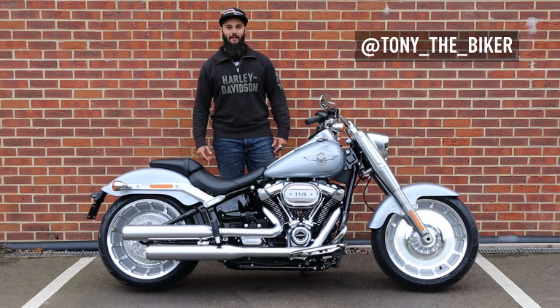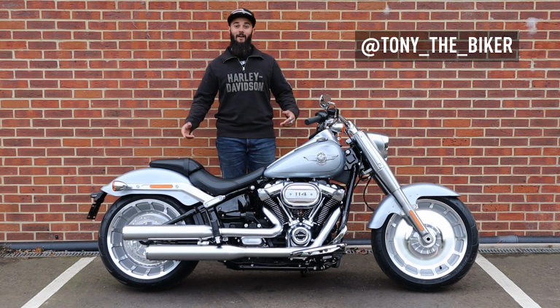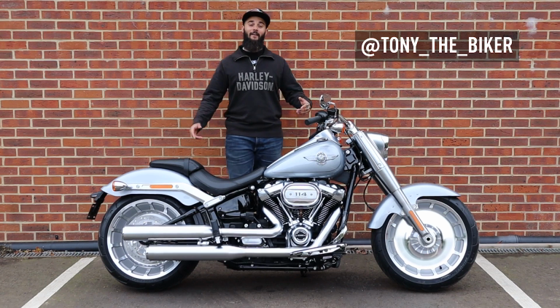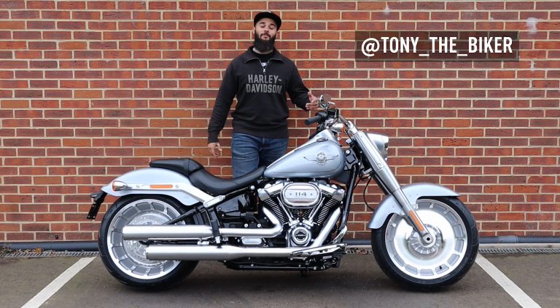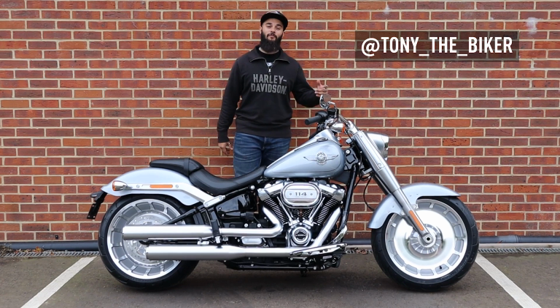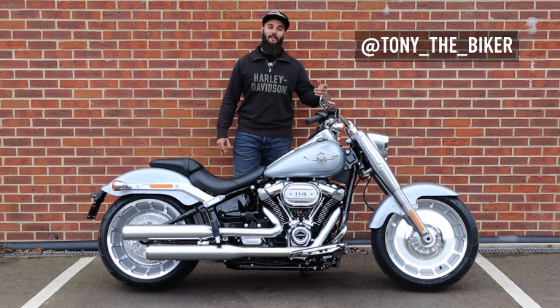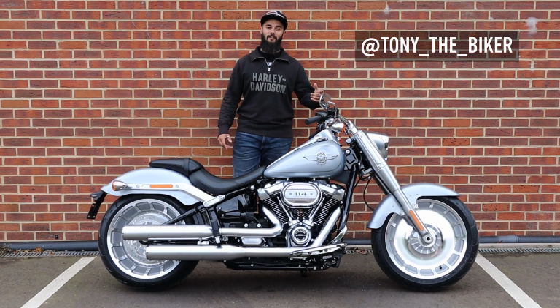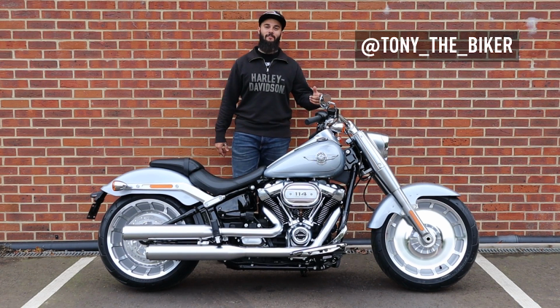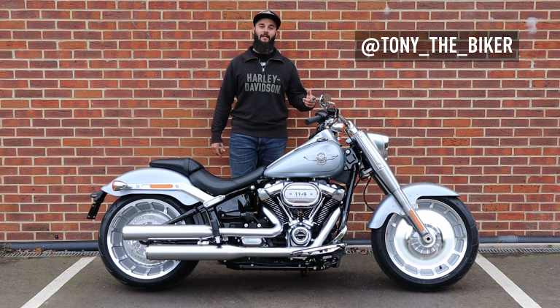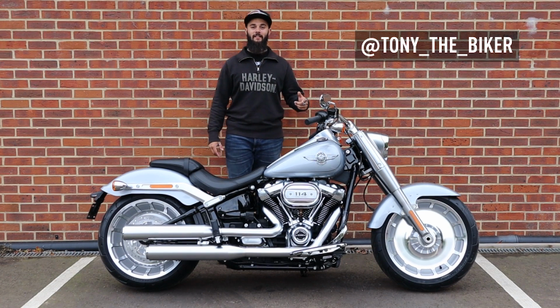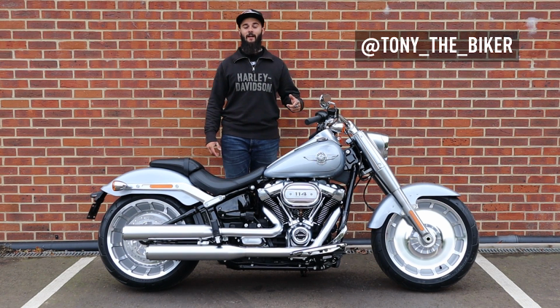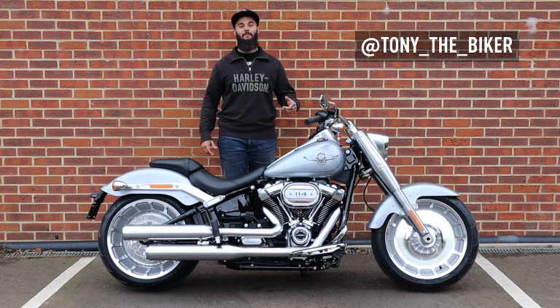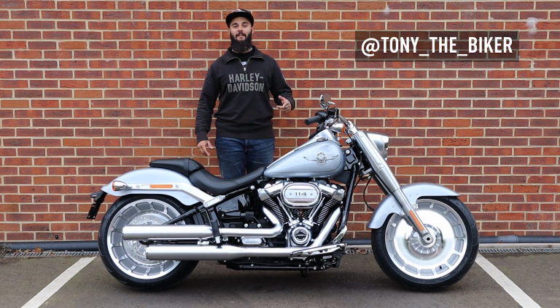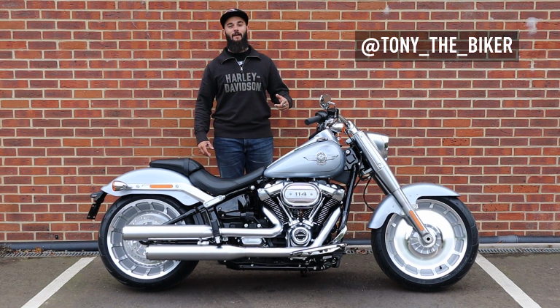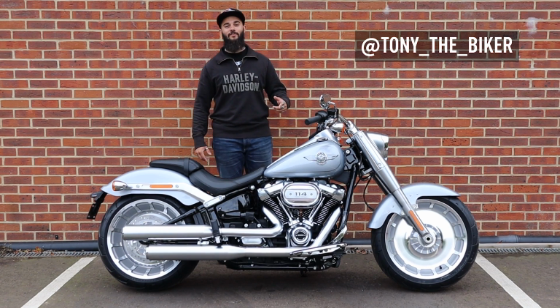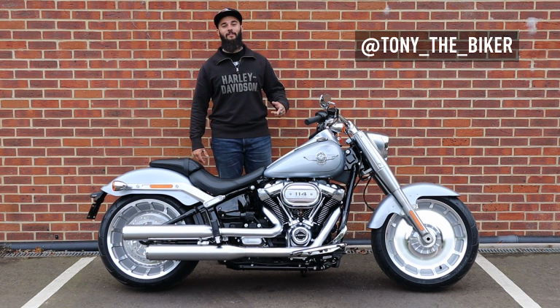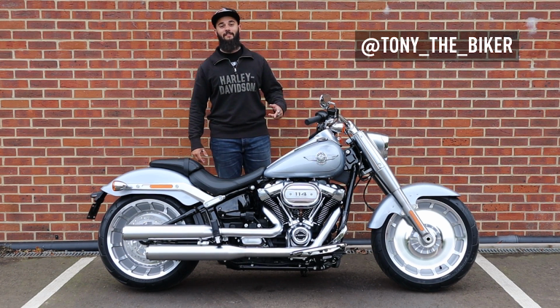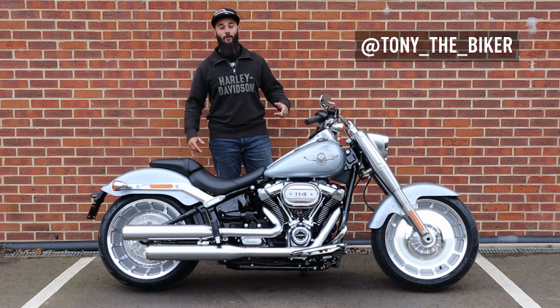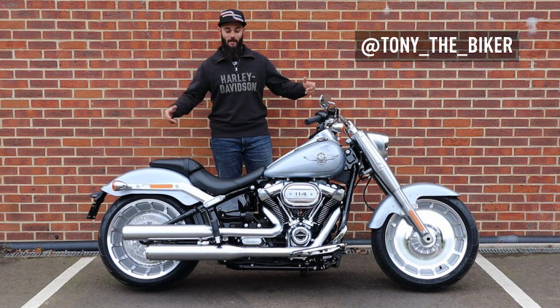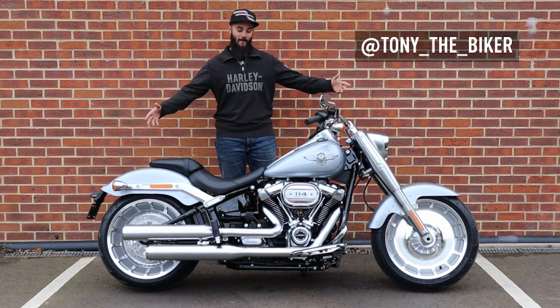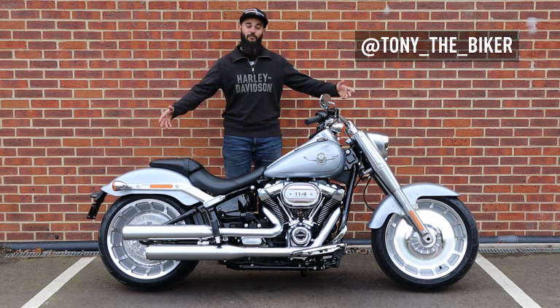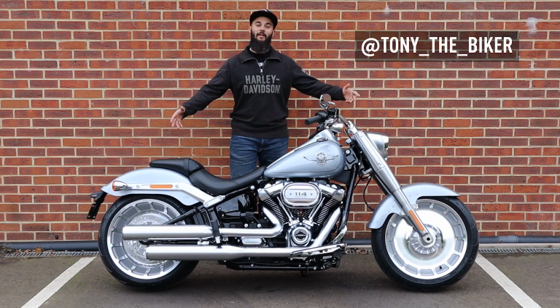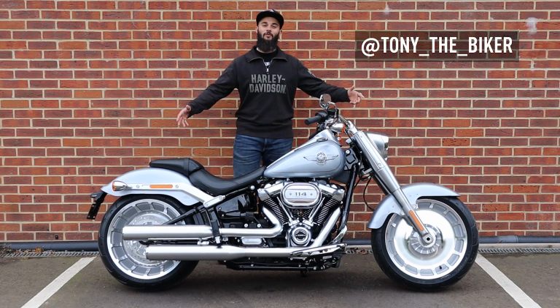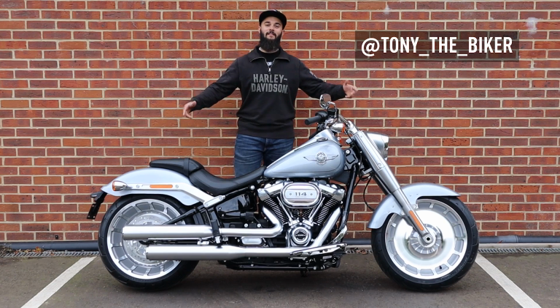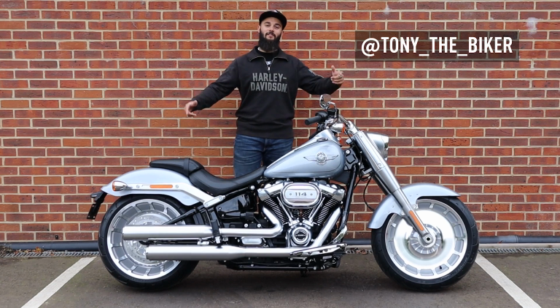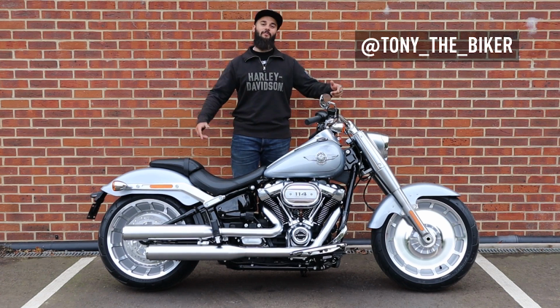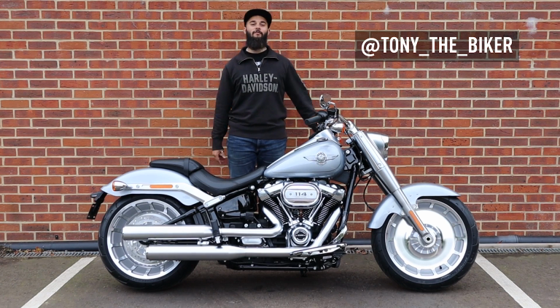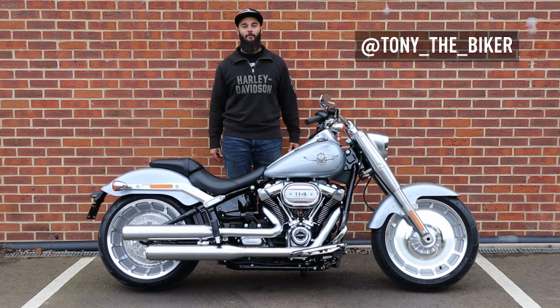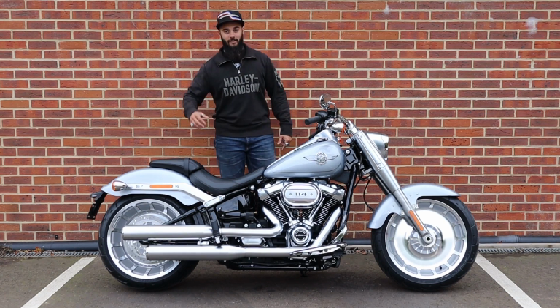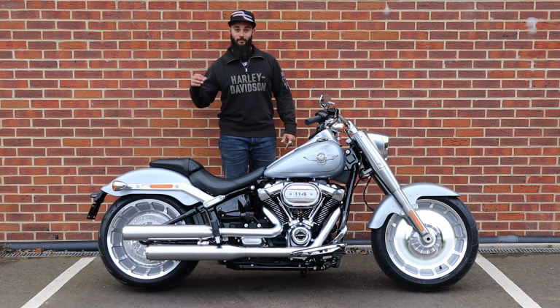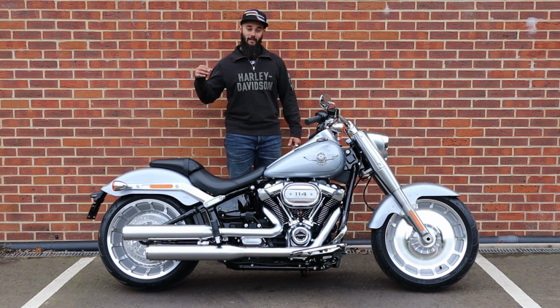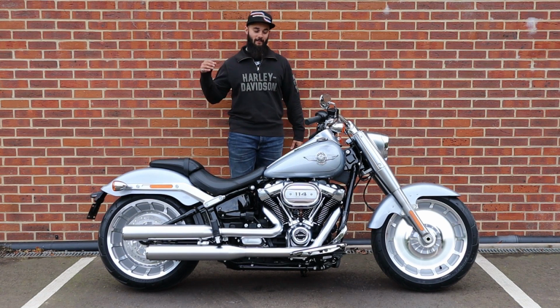Hi, I'm Tony from Sykes Harley-Davidson and today I'm going to be telling you everything you need to know about the 2020 Softail Fatboy. Let's jump straight in.